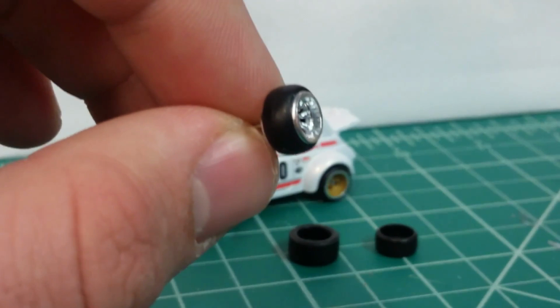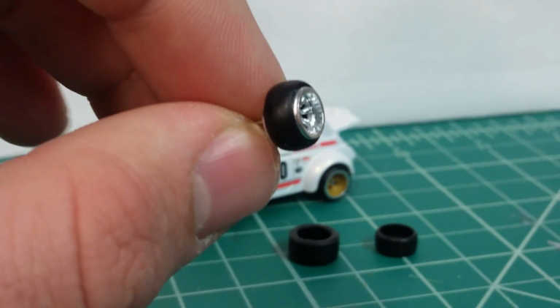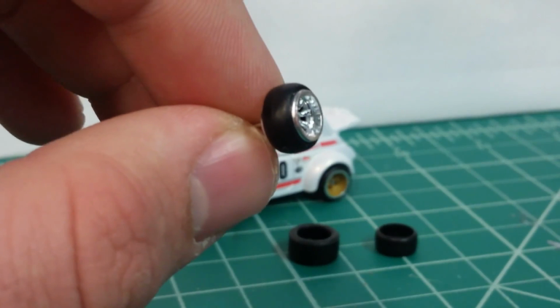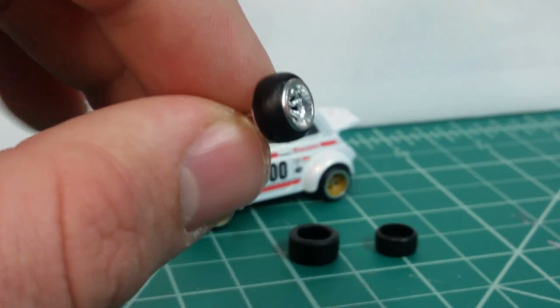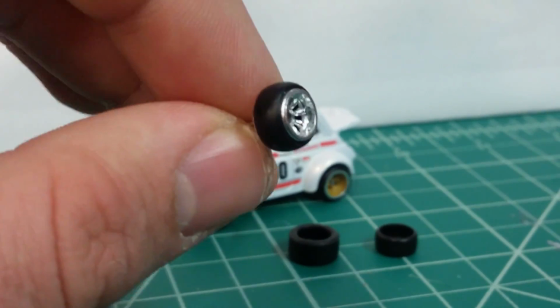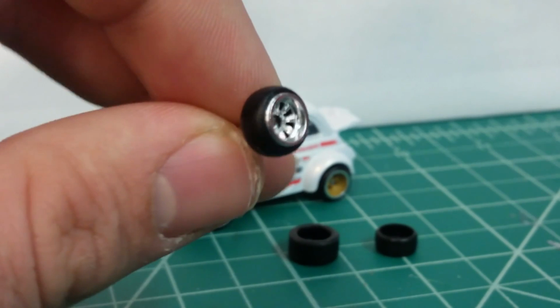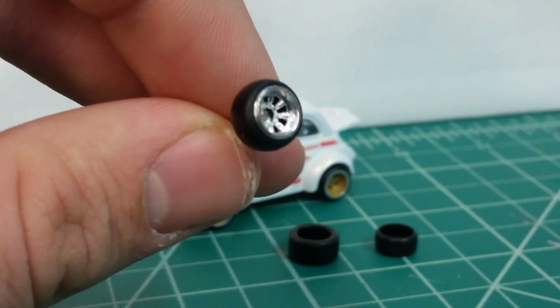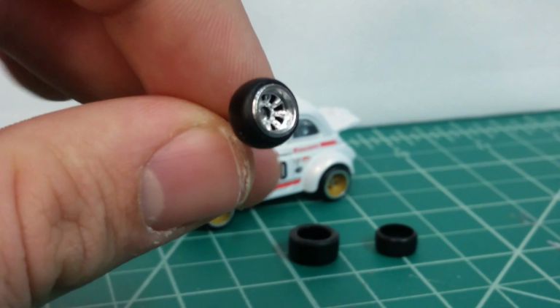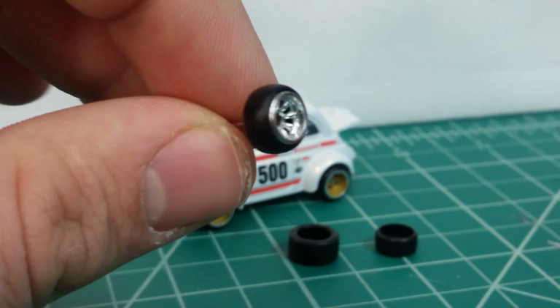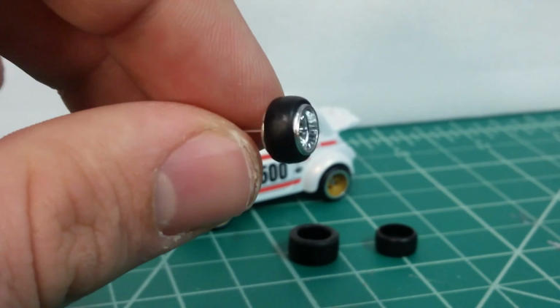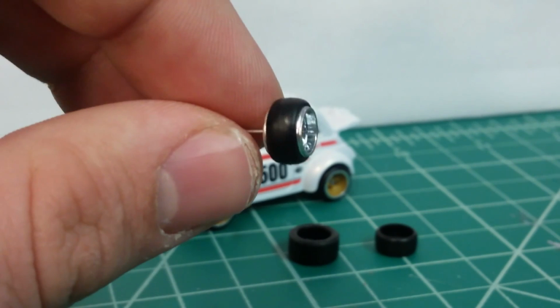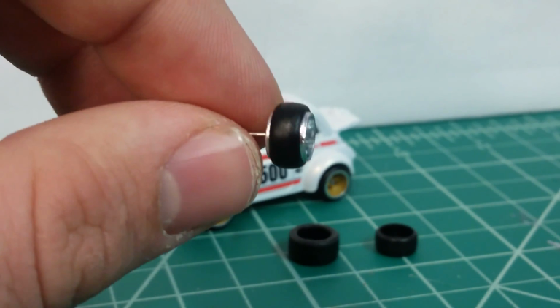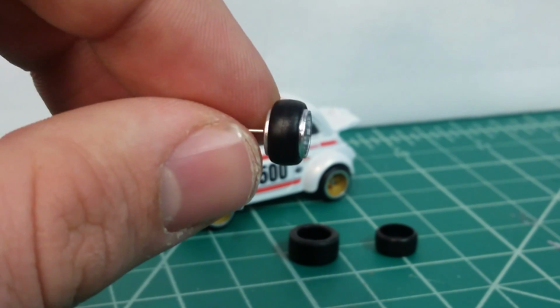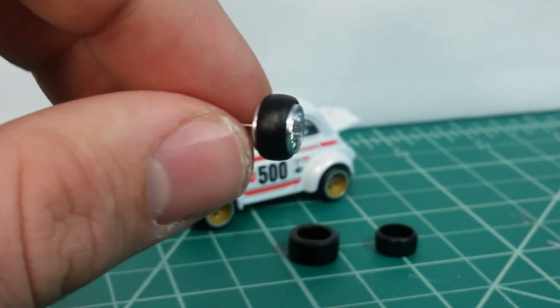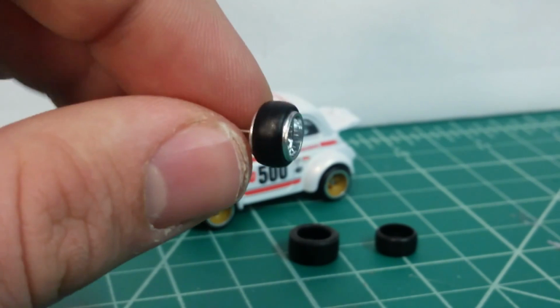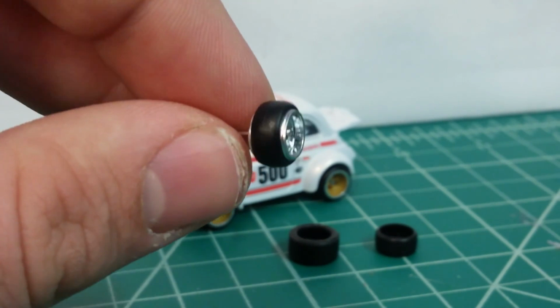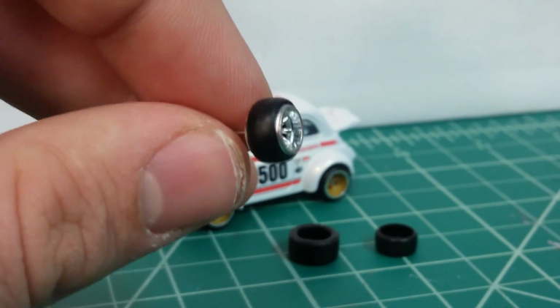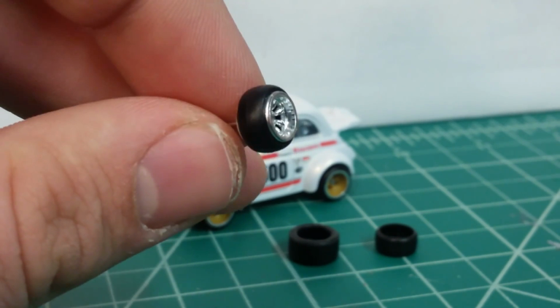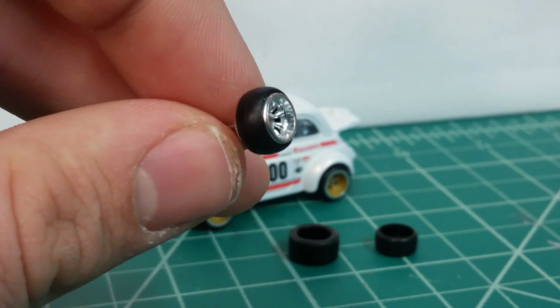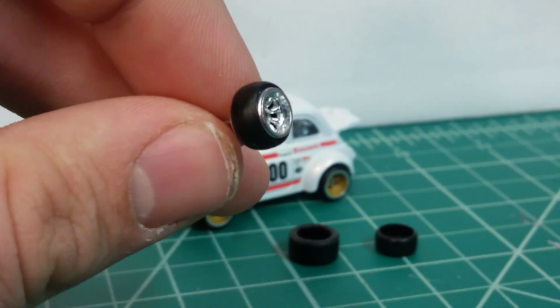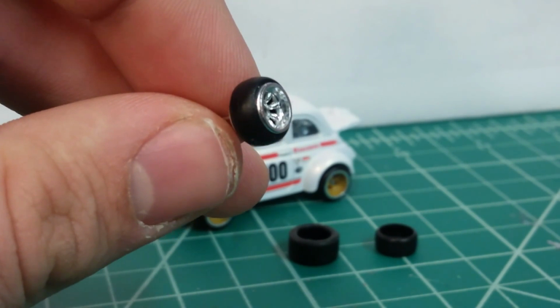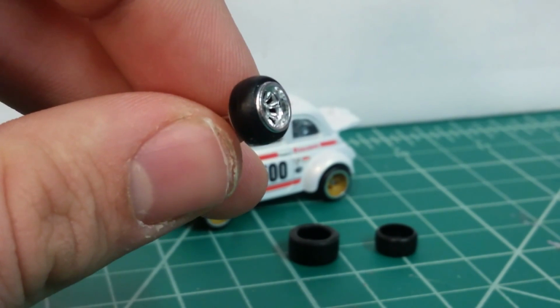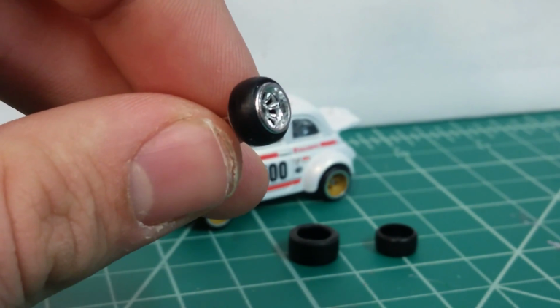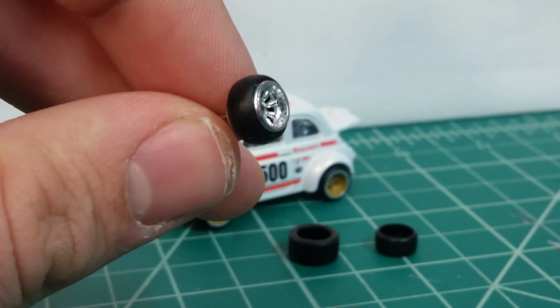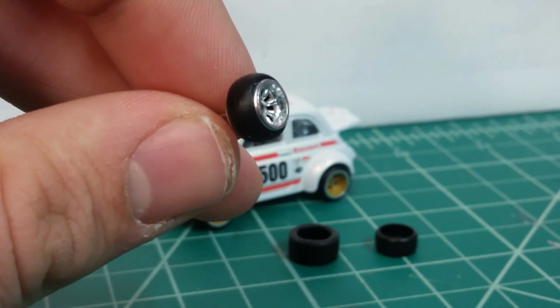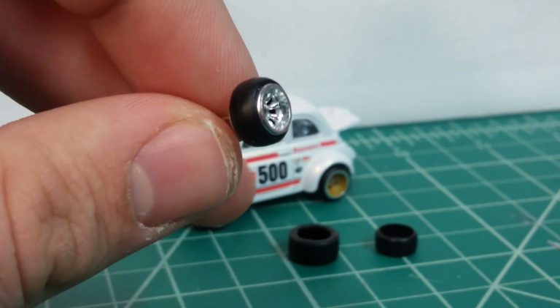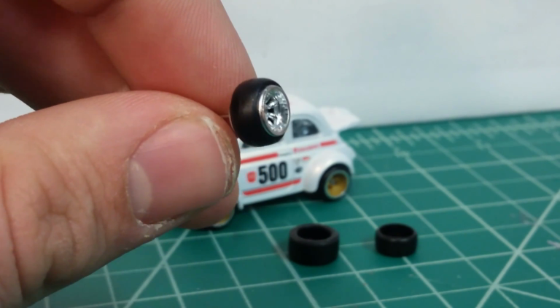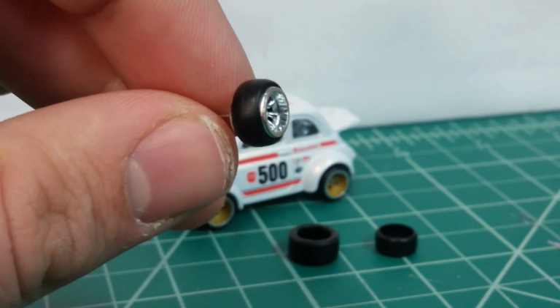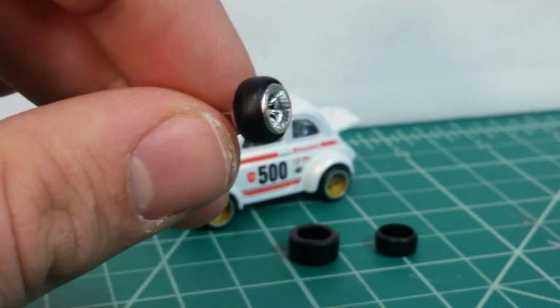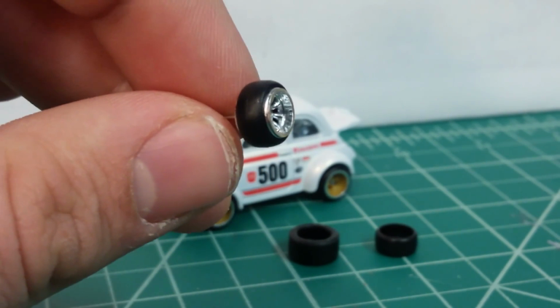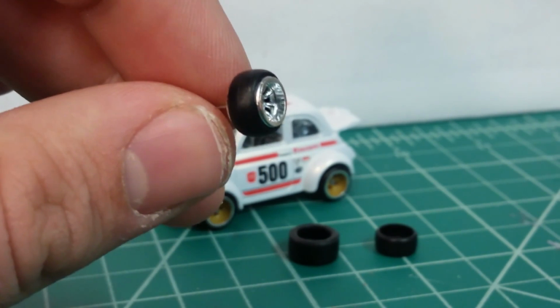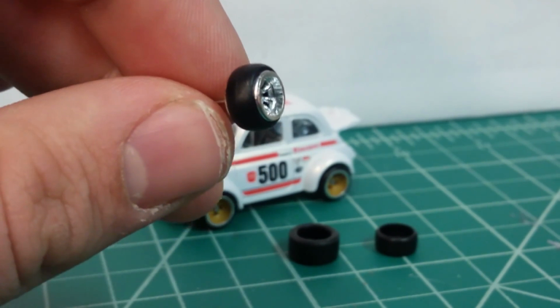See how the rim pops out past the tire? And then you can go ahead and install these on whatever car you want.